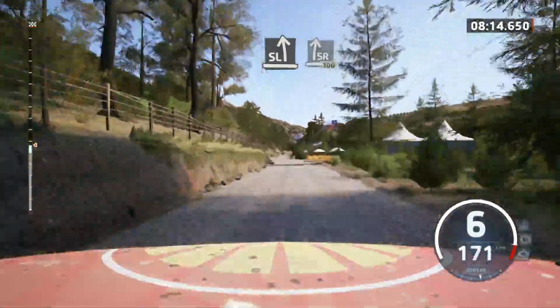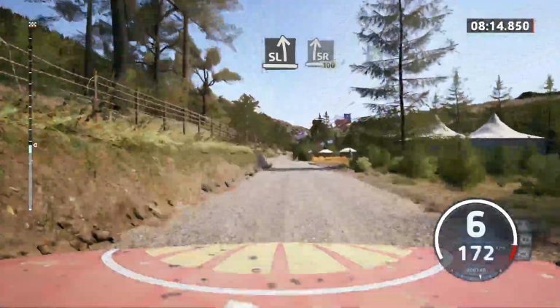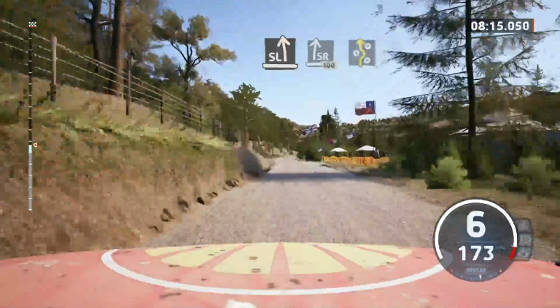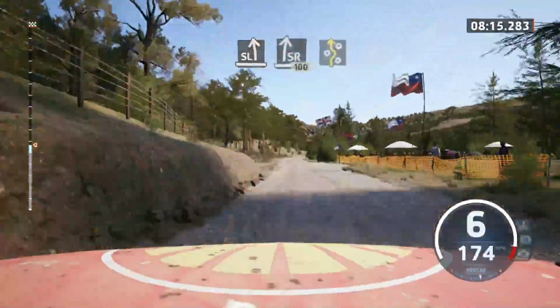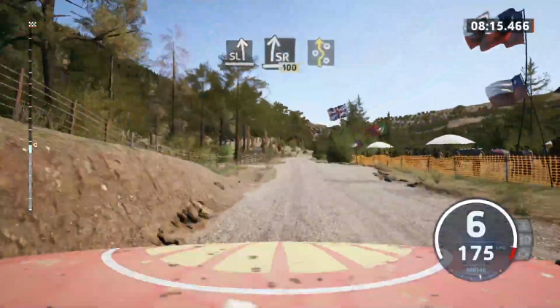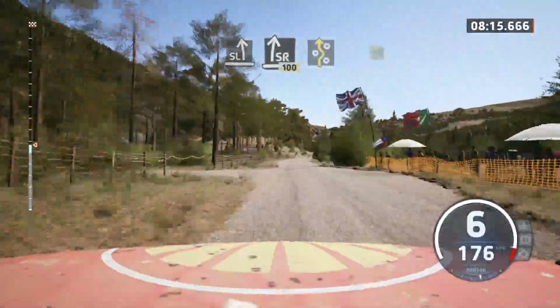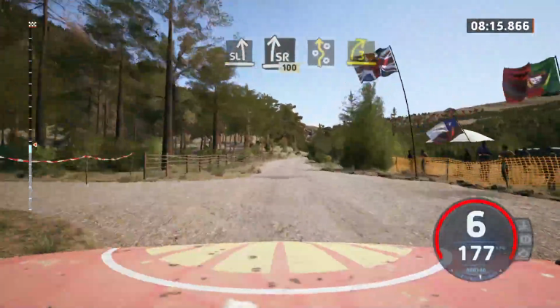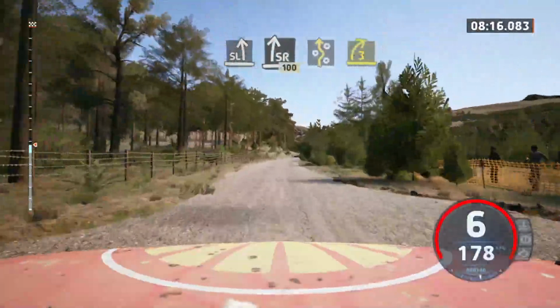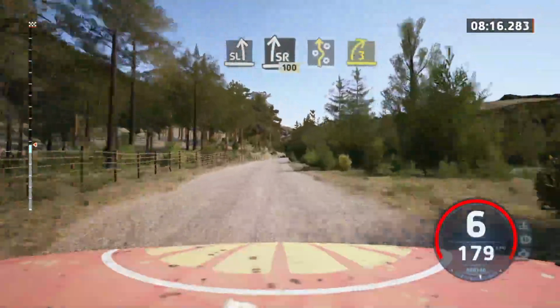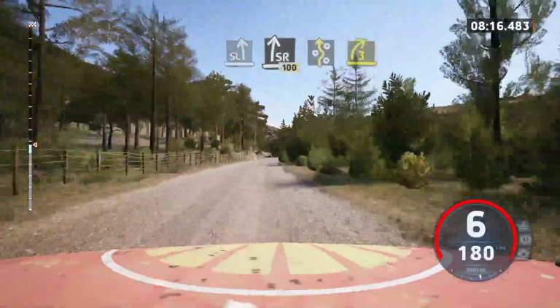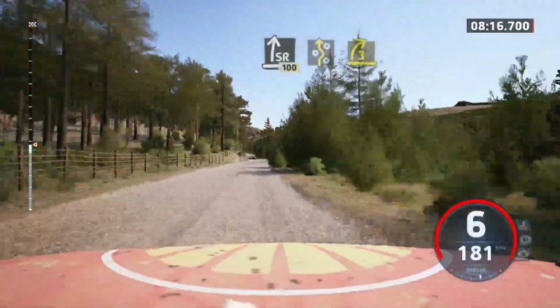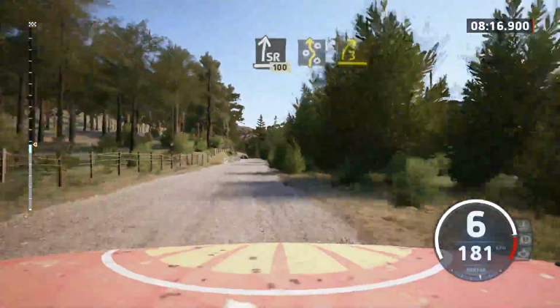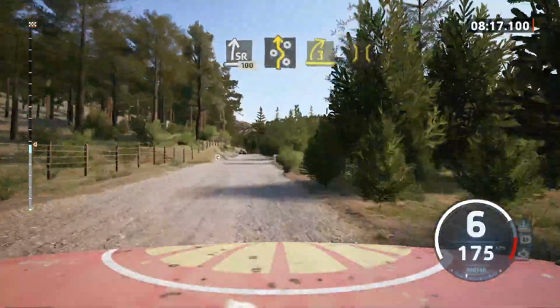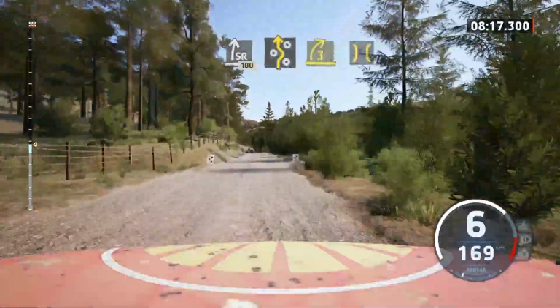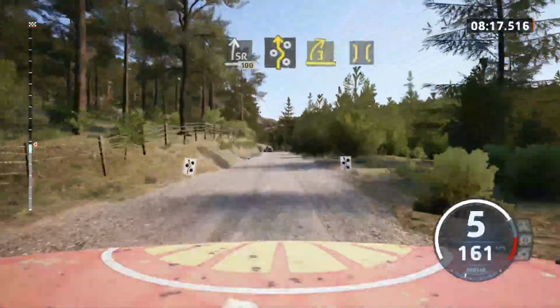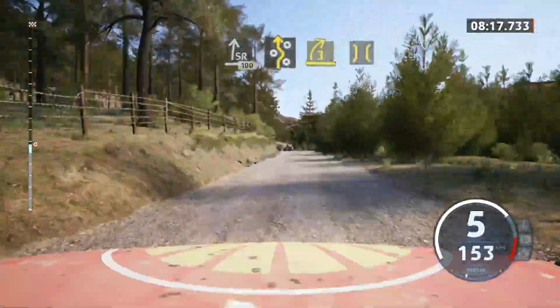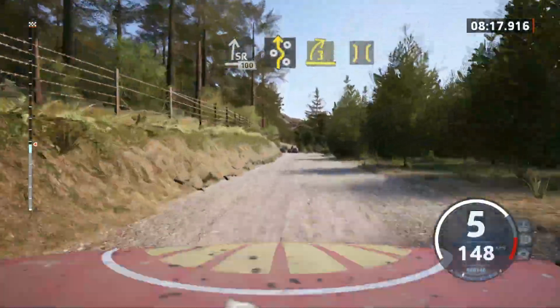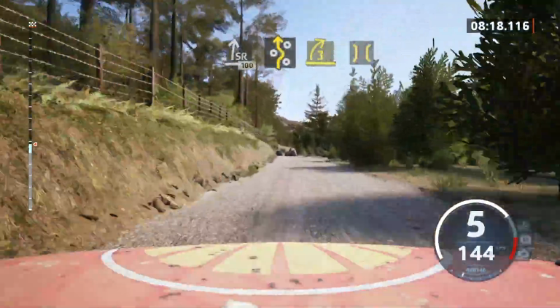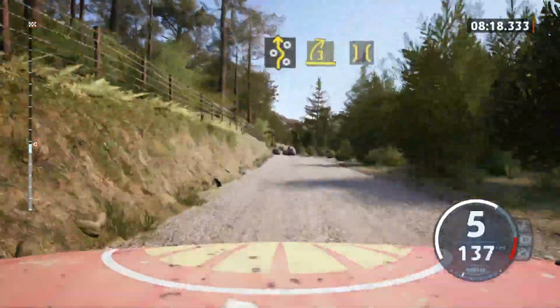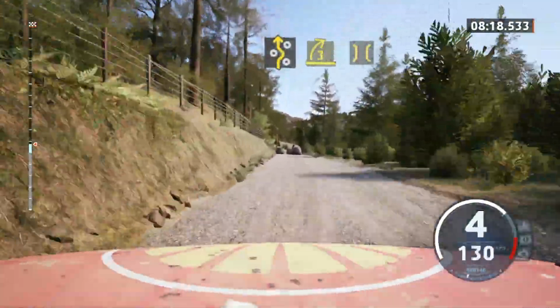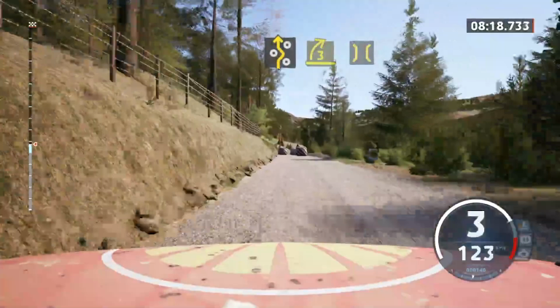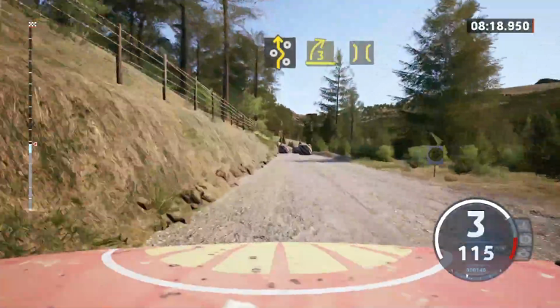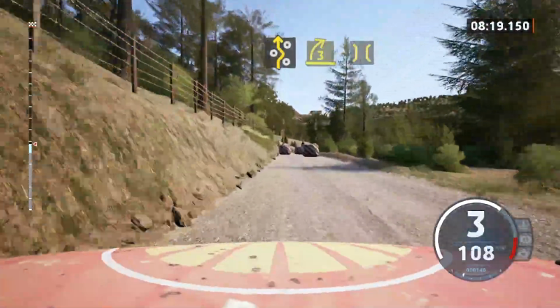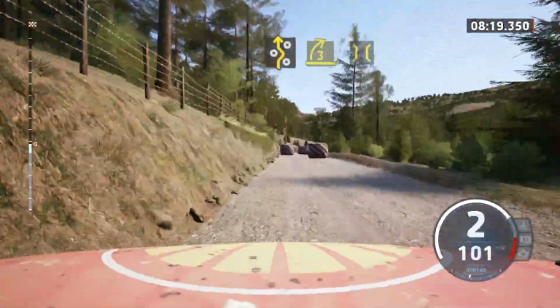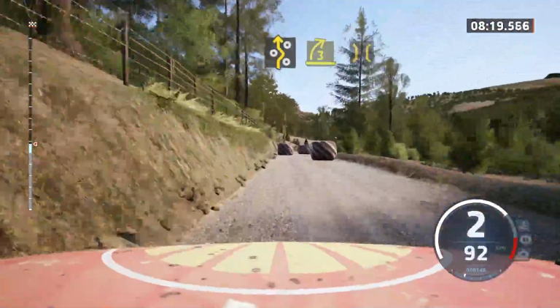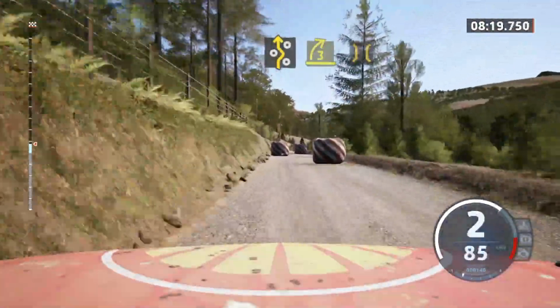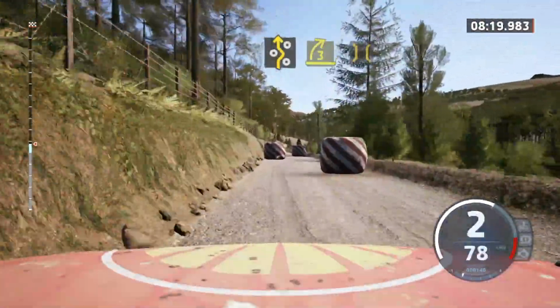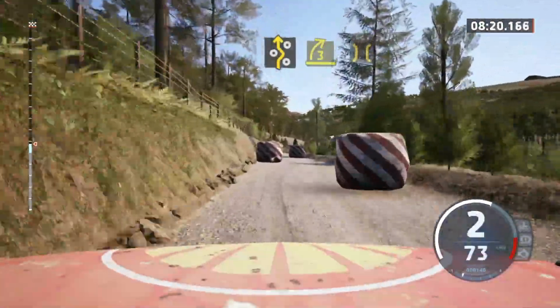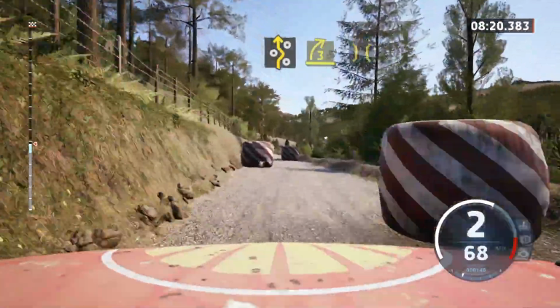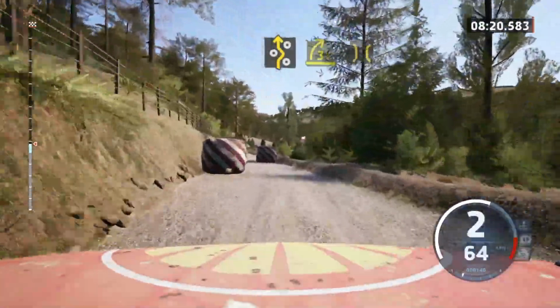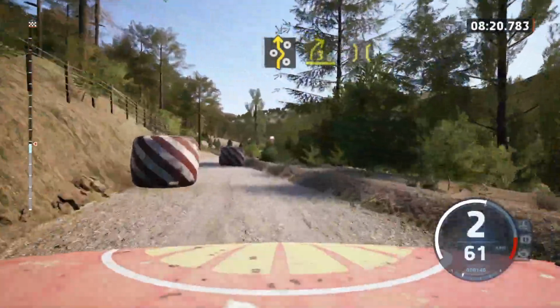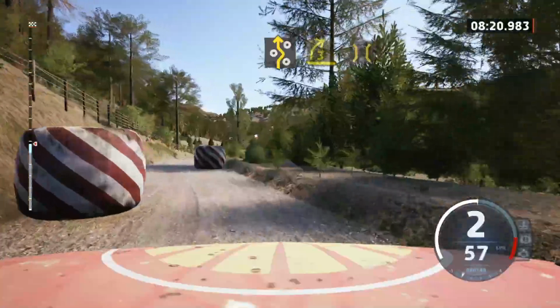Left entry chicane. And 3 right, into bridge. And 3 left, long, past junction, 30.